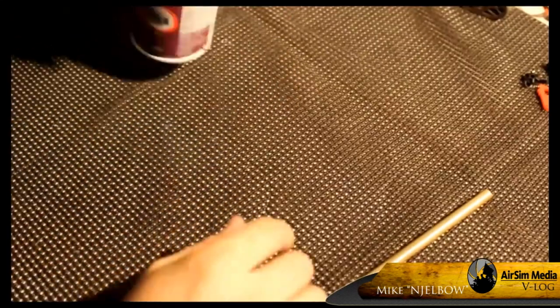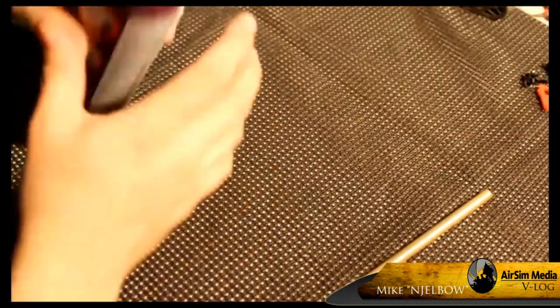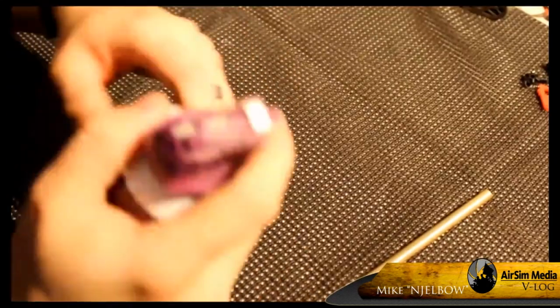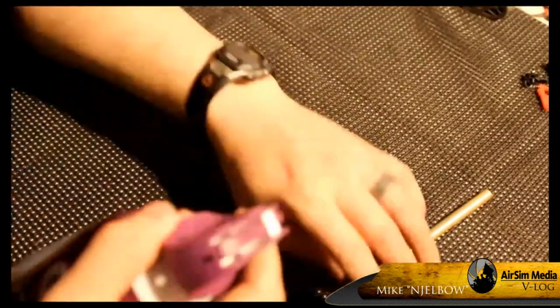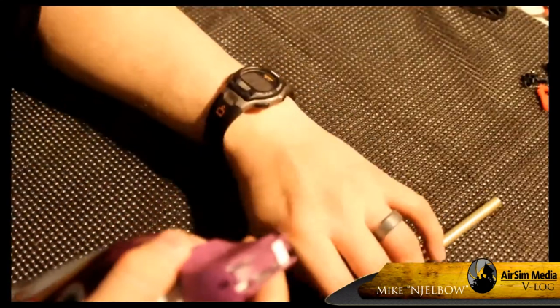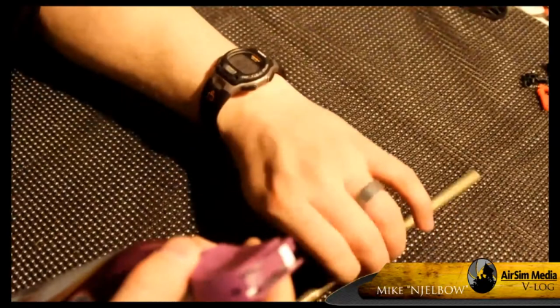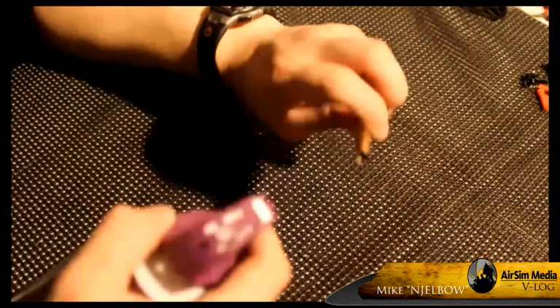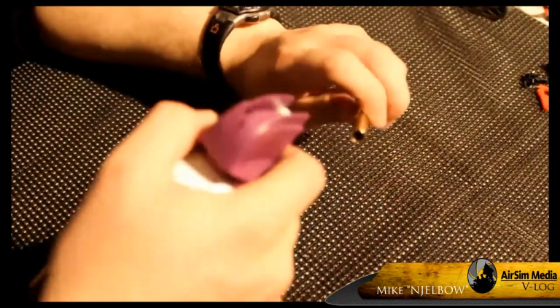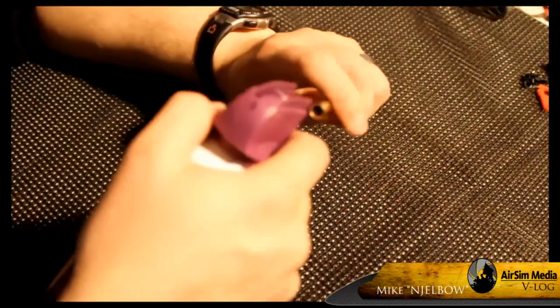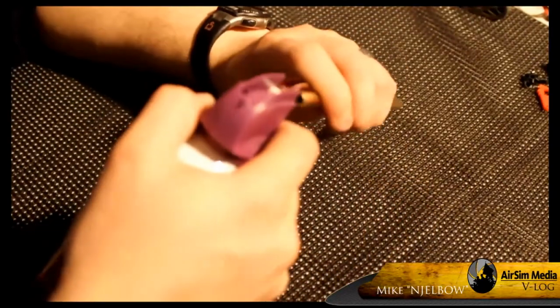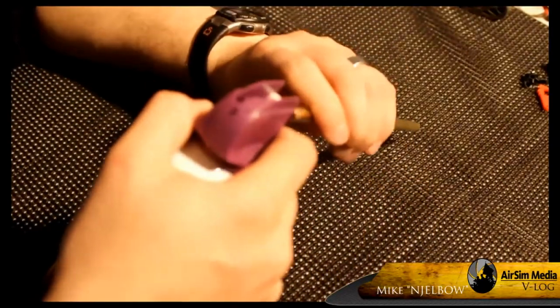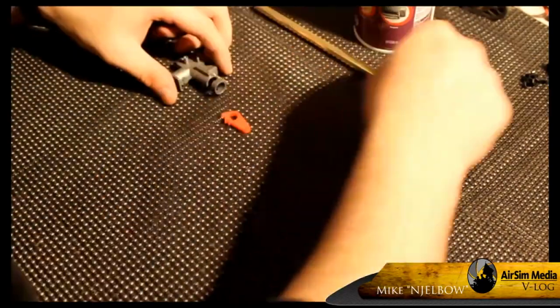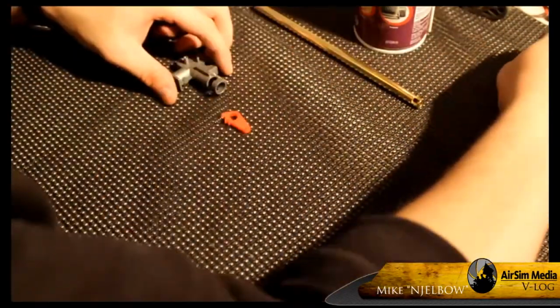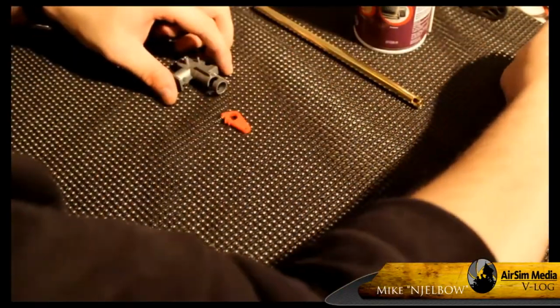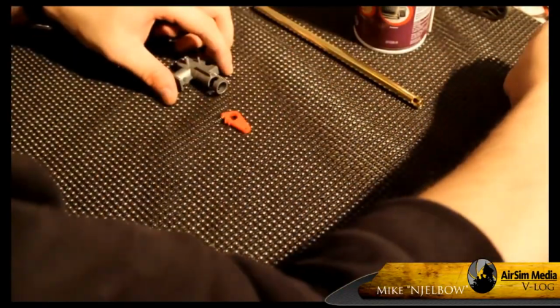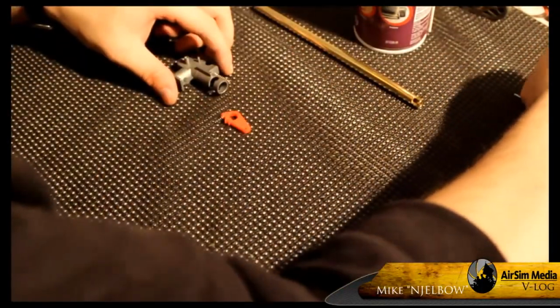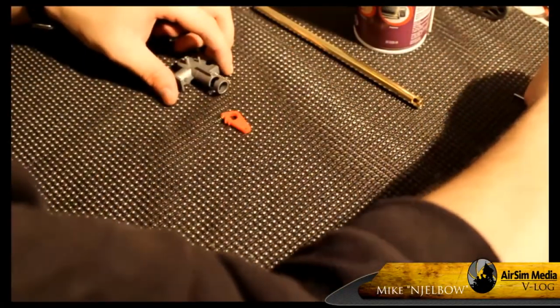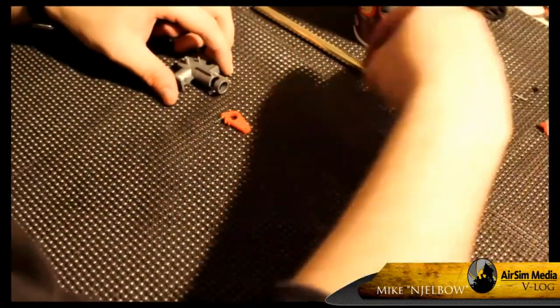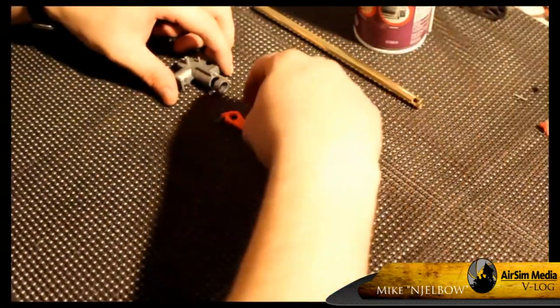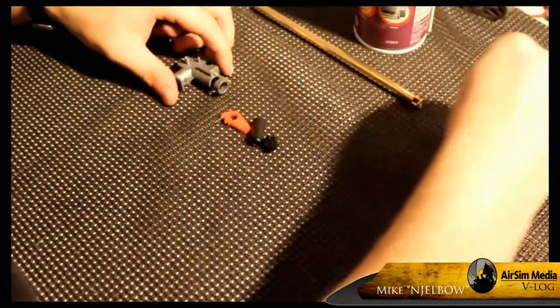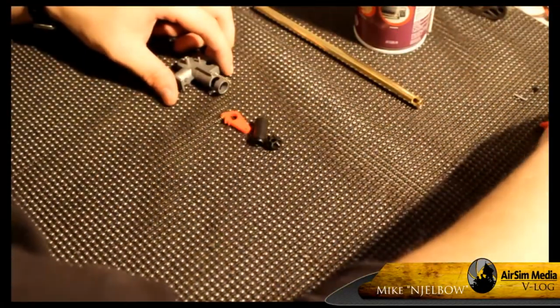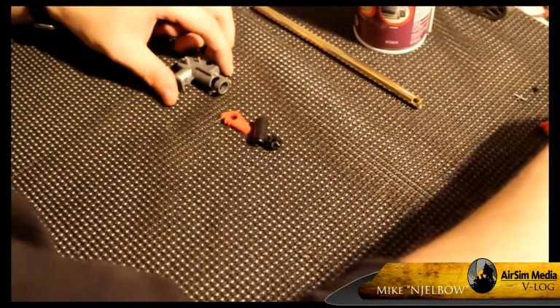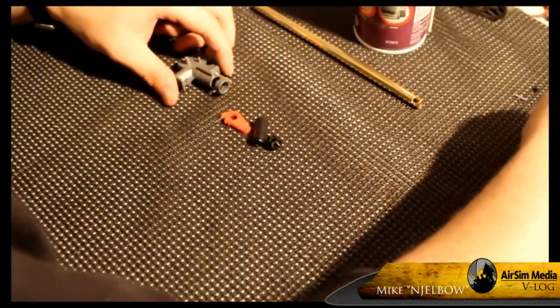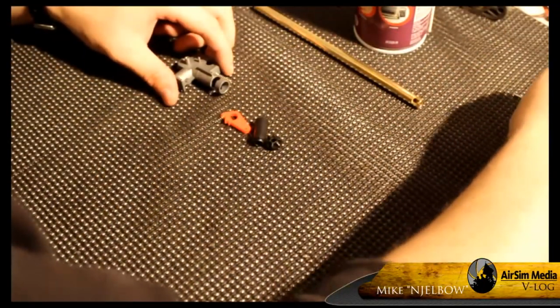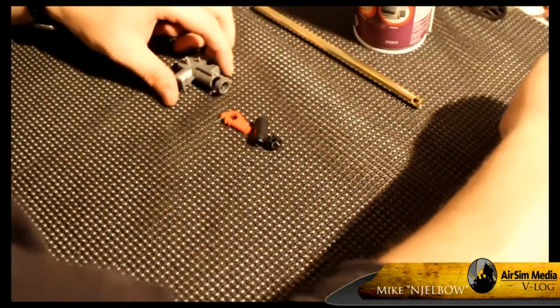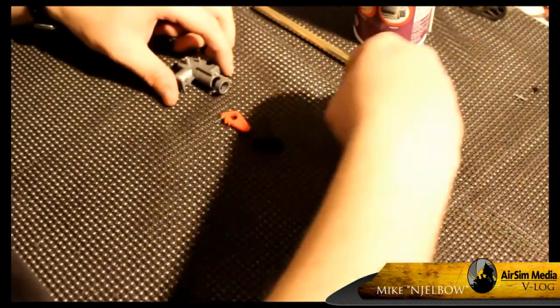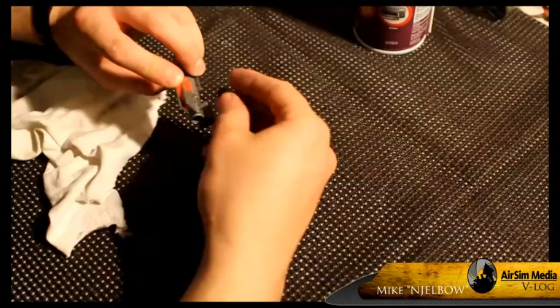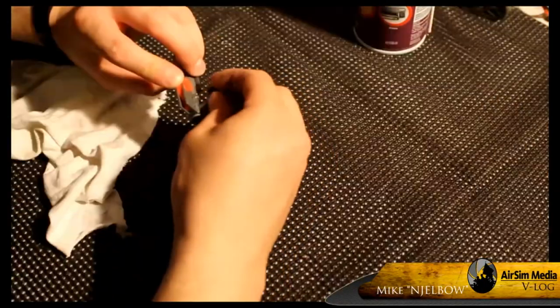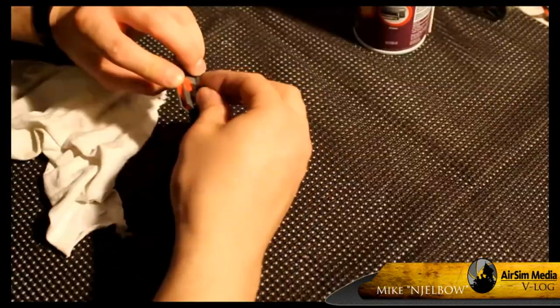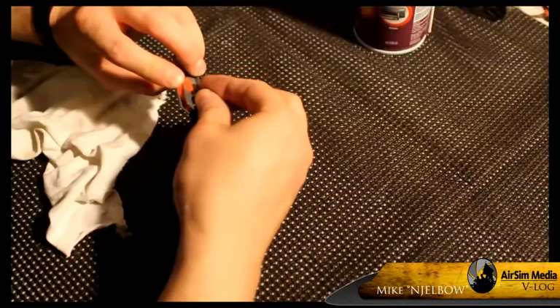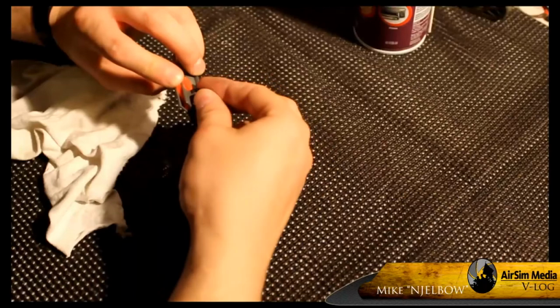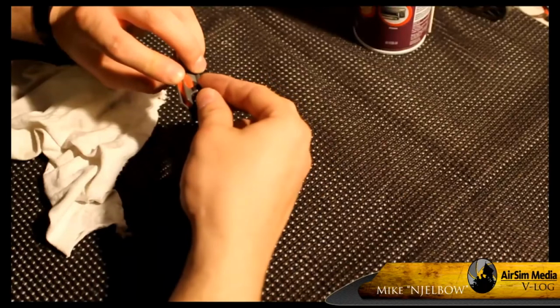Blow off any extra dust, reassemble your hop-up, and you're done. Time to put the gun back together.